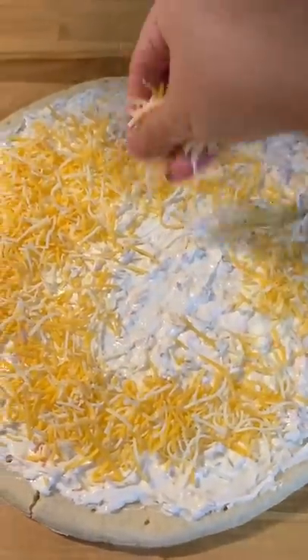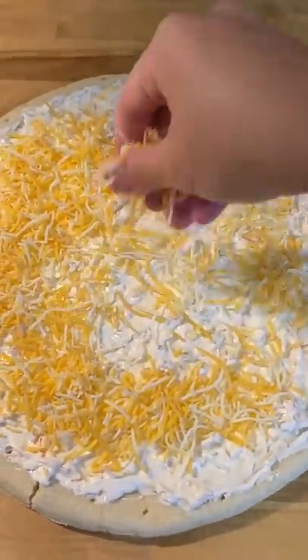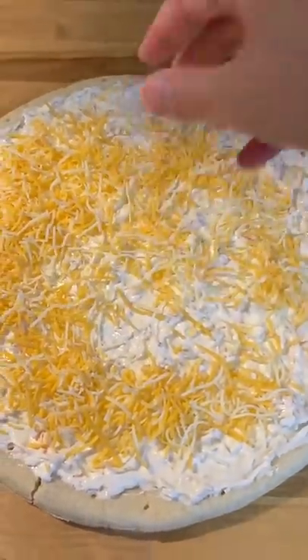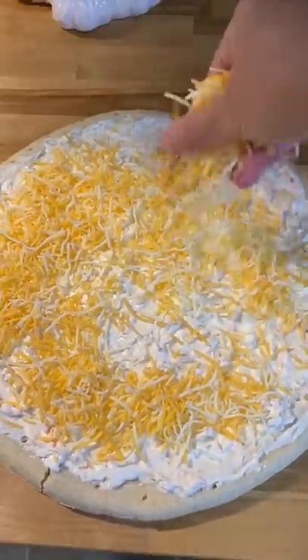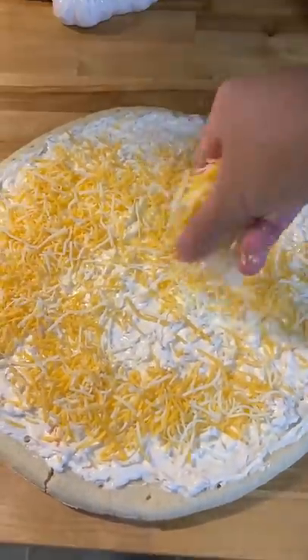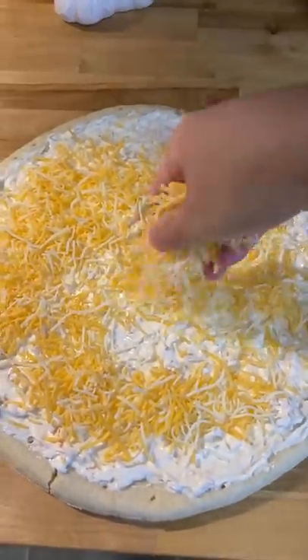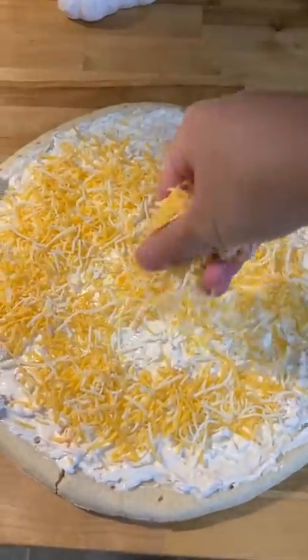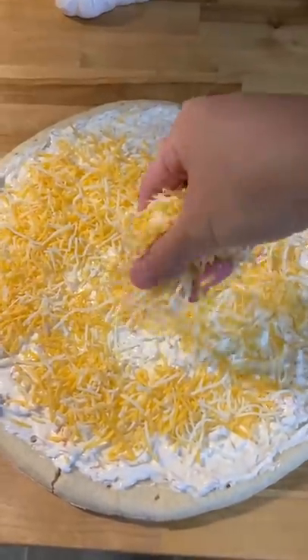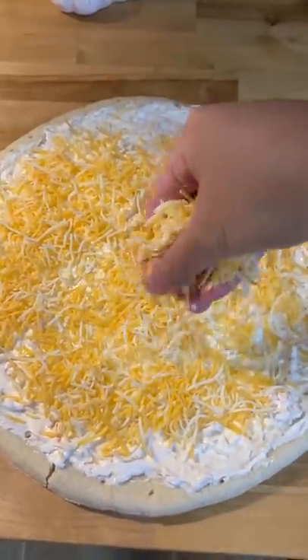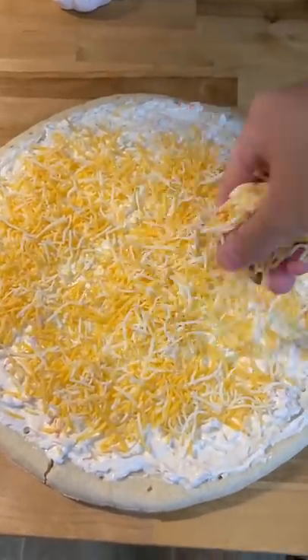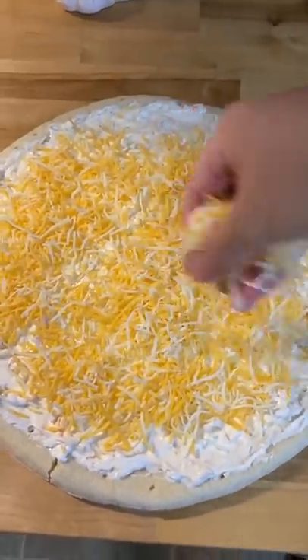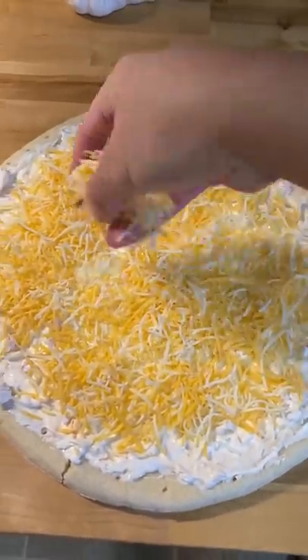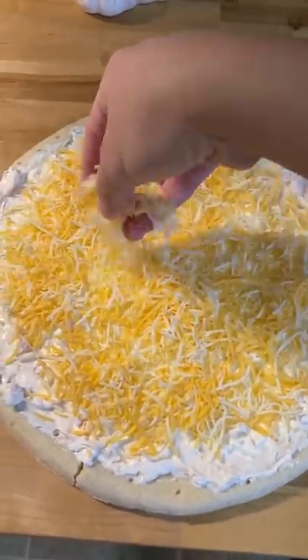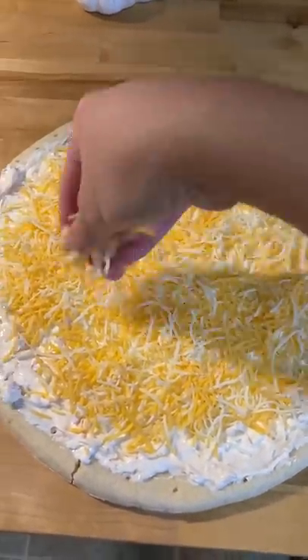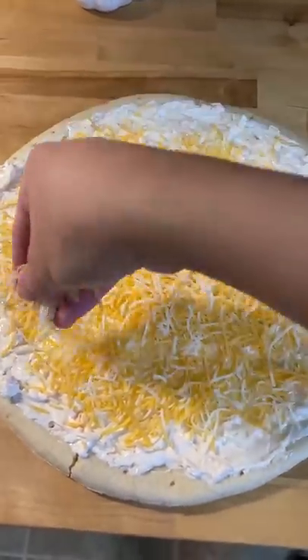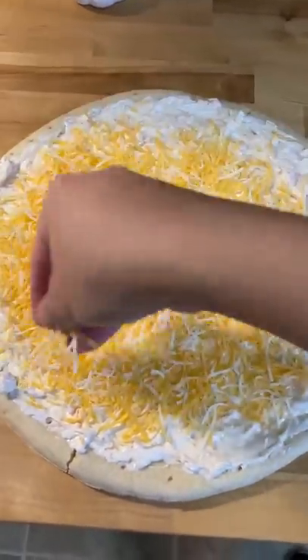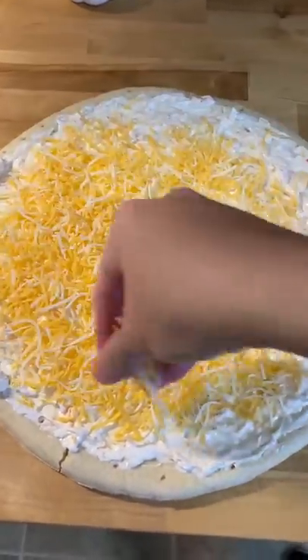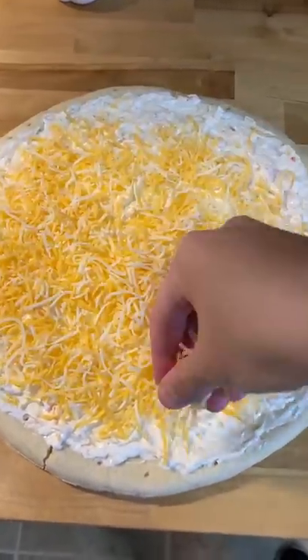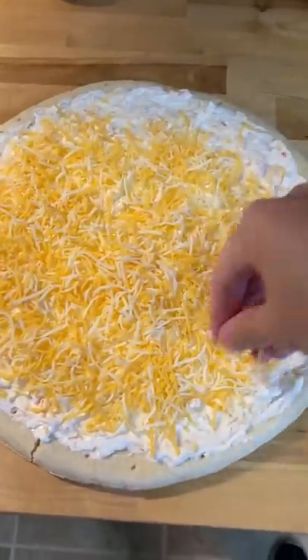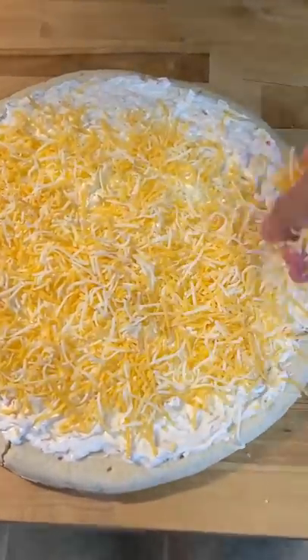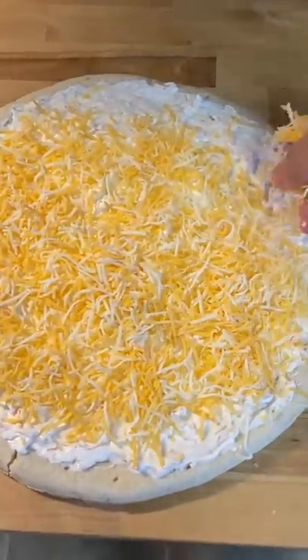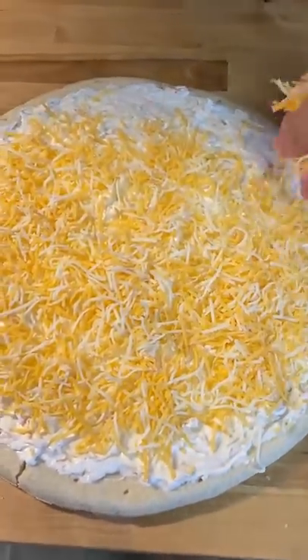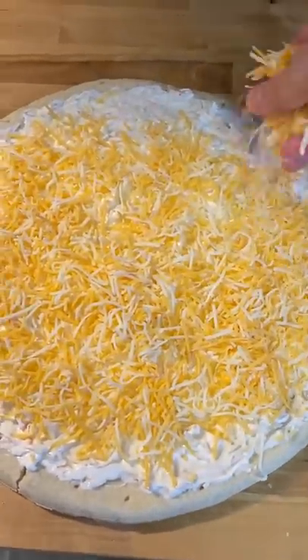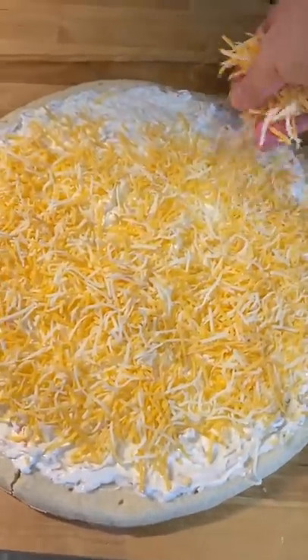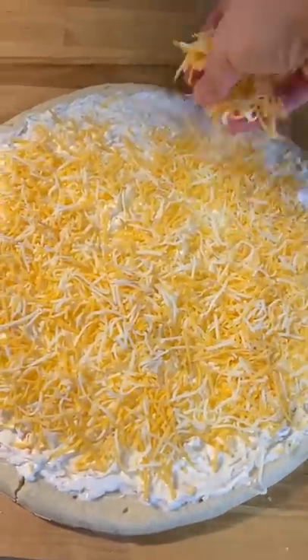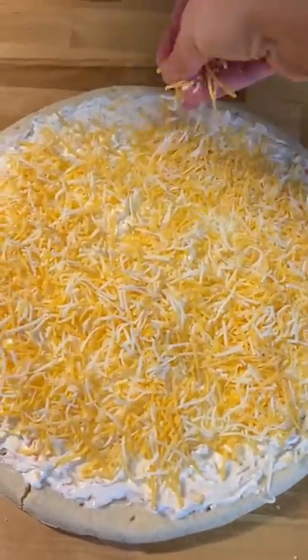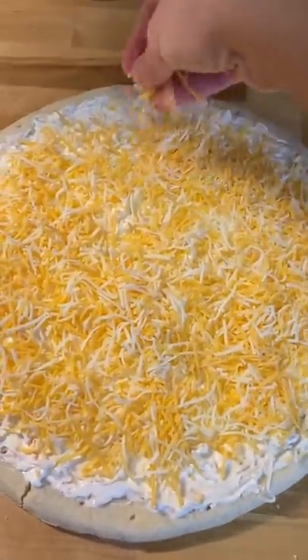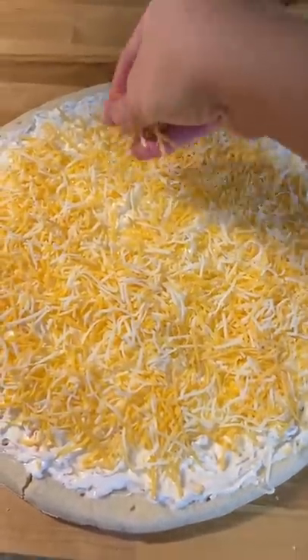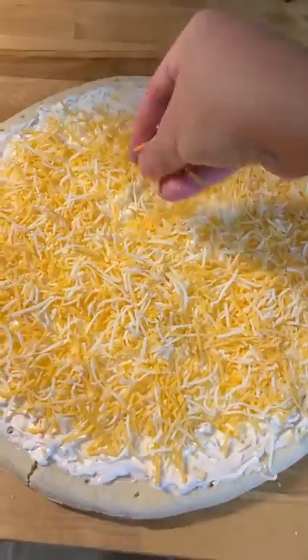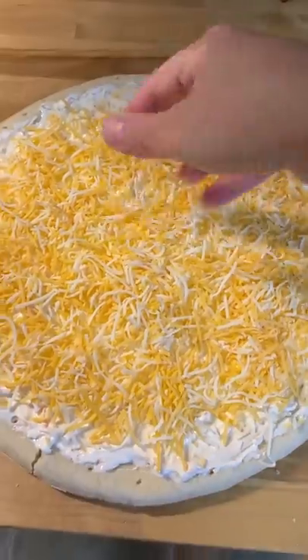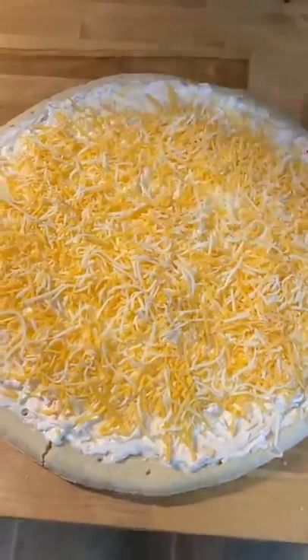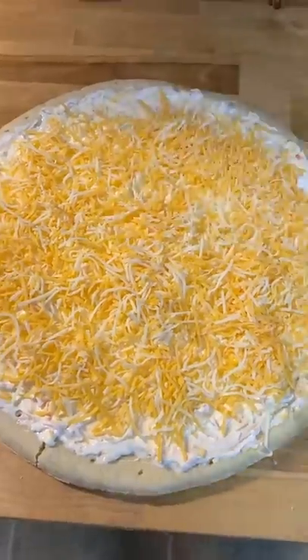It just needs whipped cream cheese, garlic, shredded cheese blend, imitation crab or real crab, and sweet chili sauce.